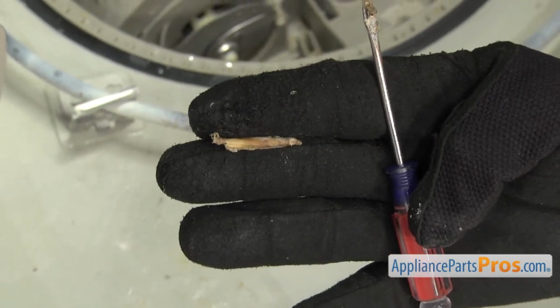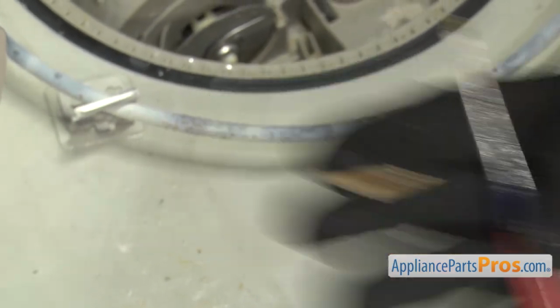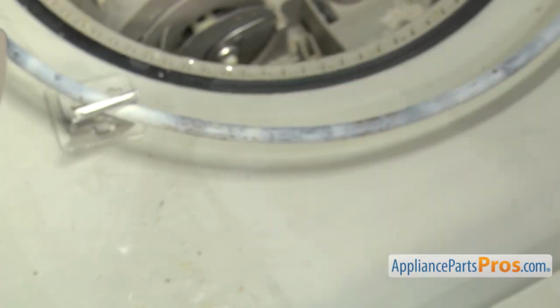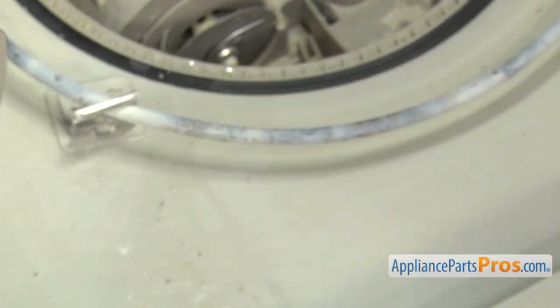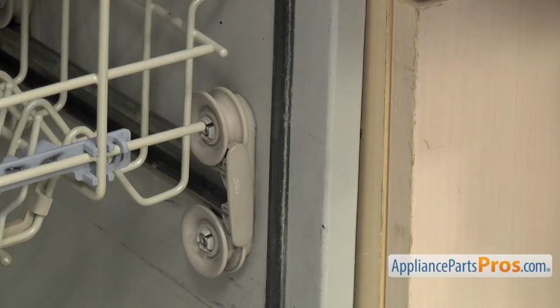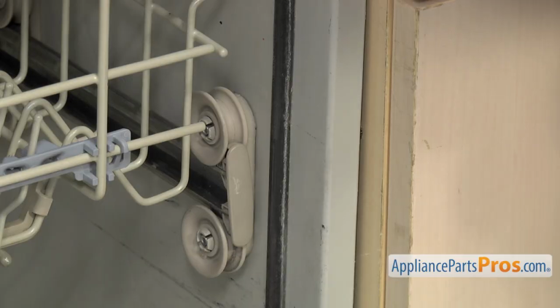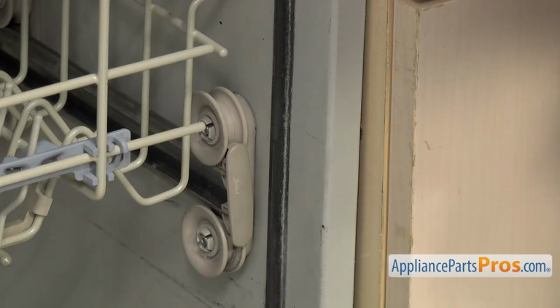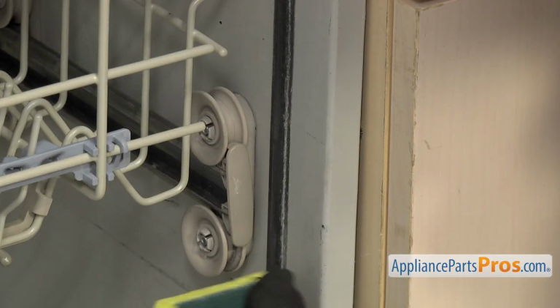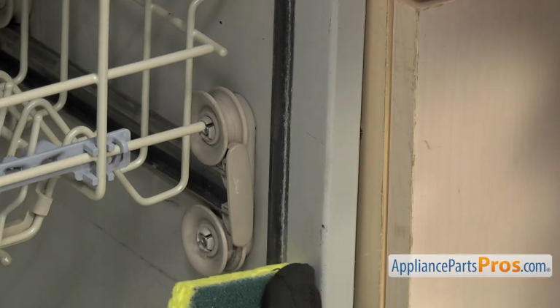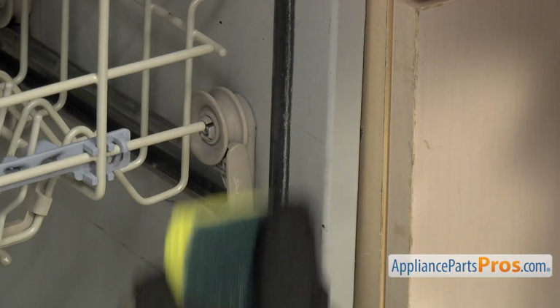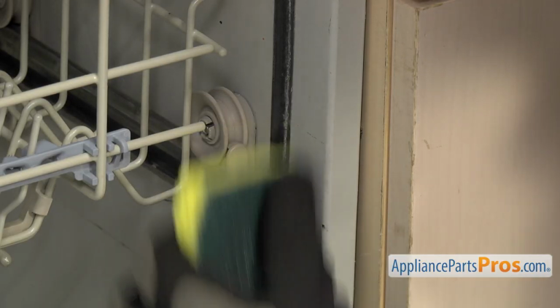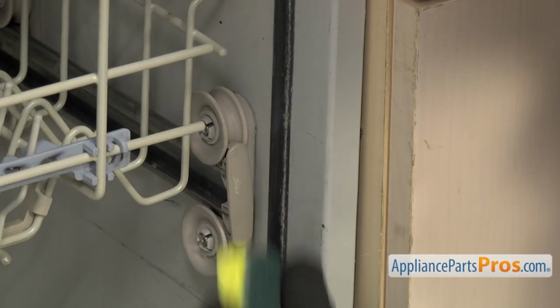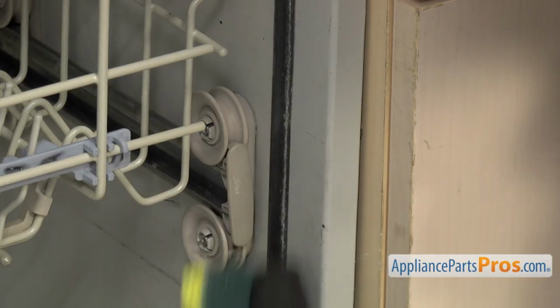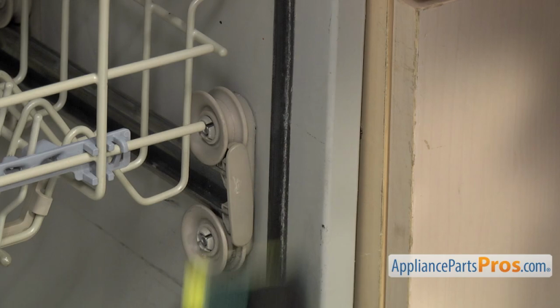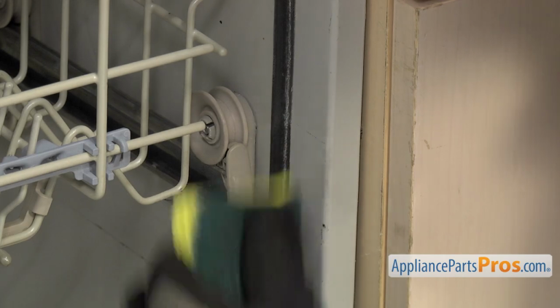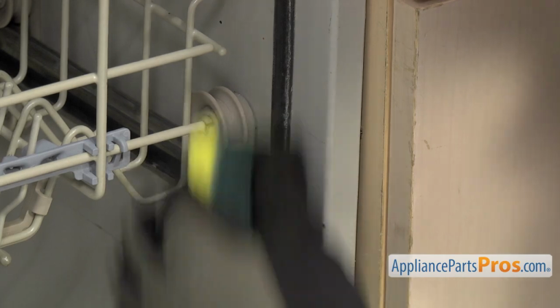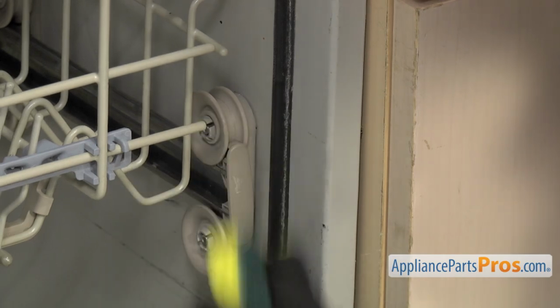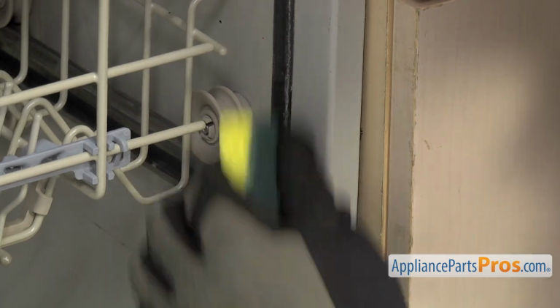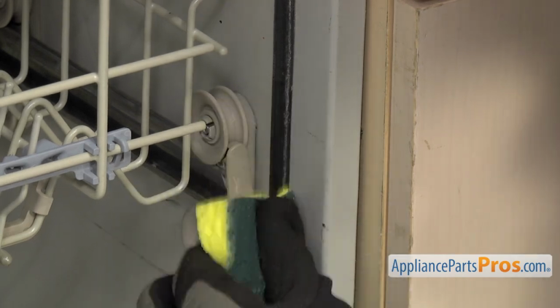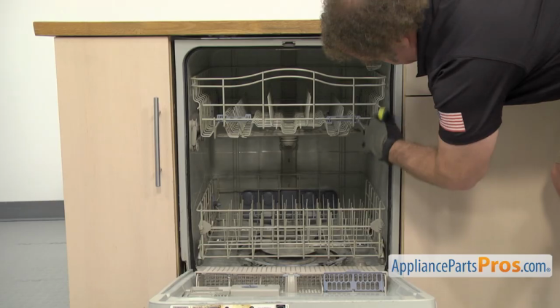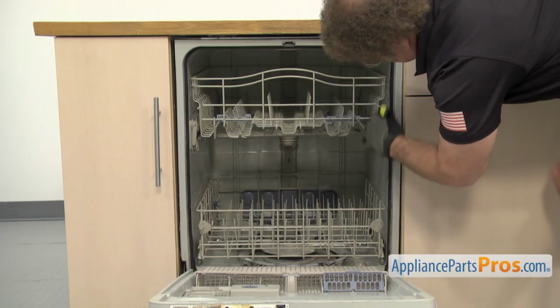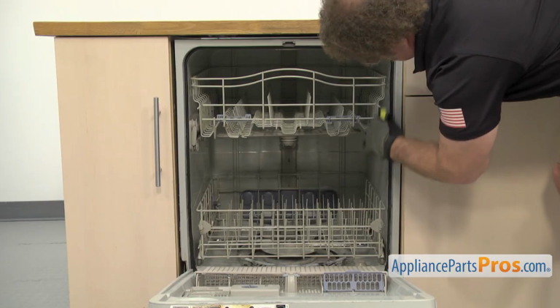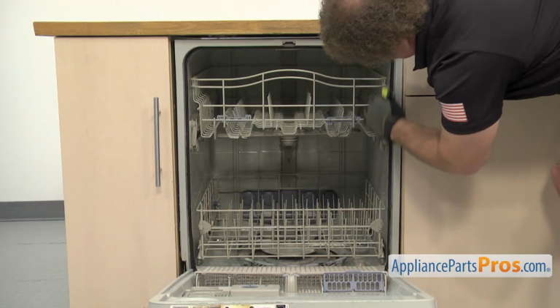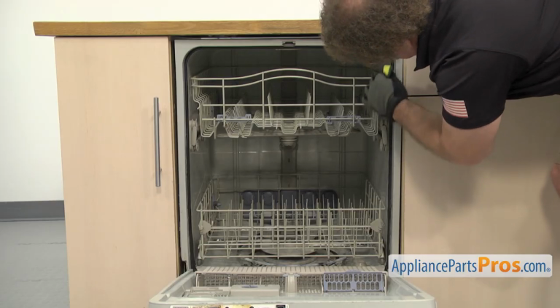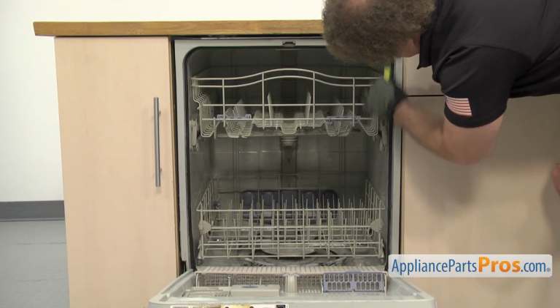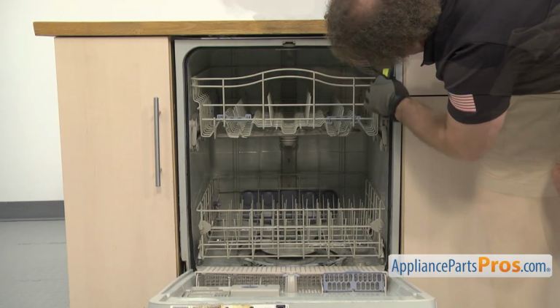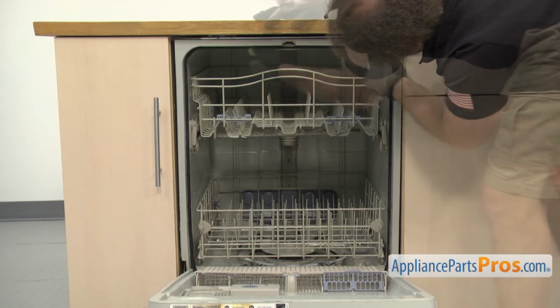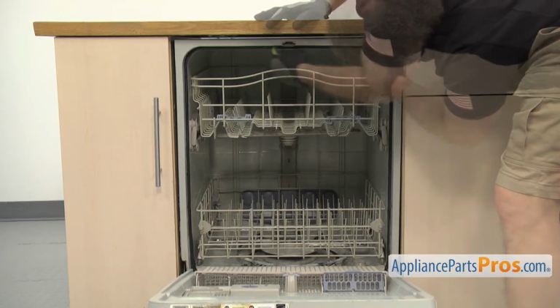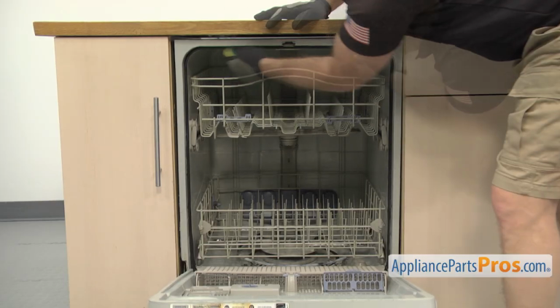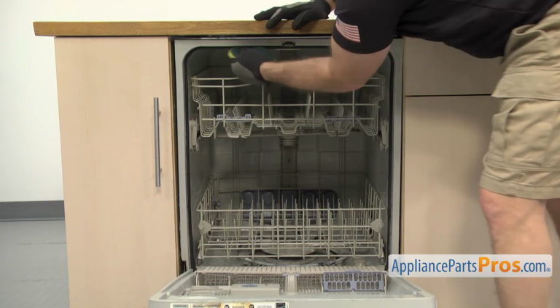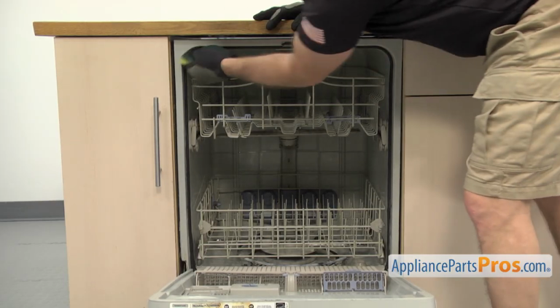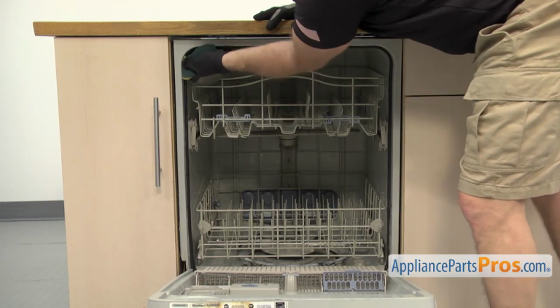In order to make sure the door gasket is clean, use hot soapy water and a sponge or toothbrush to go around and carefully clean it.